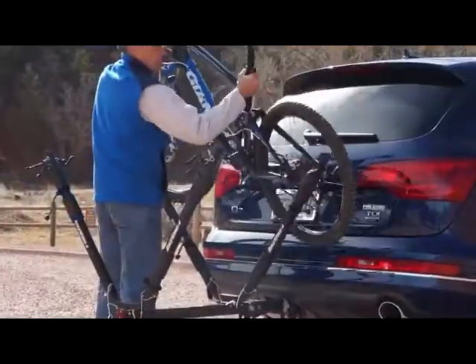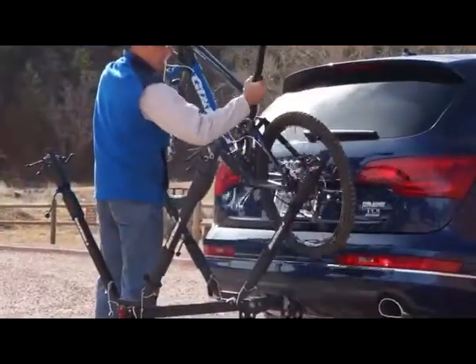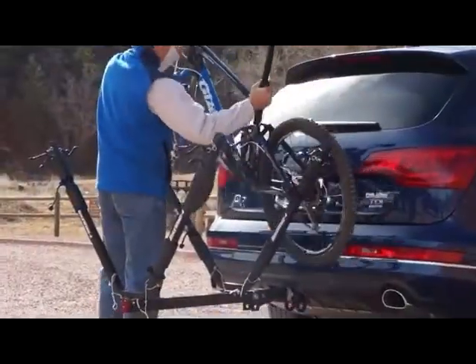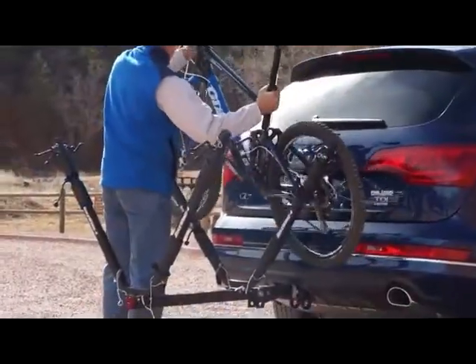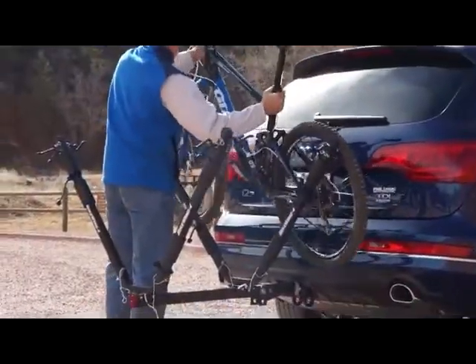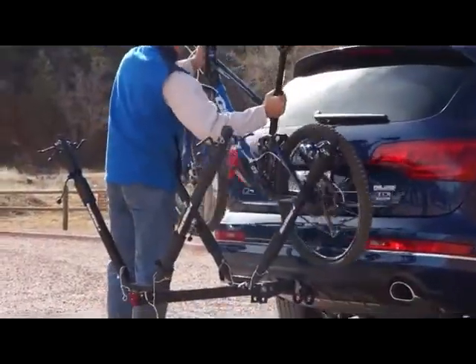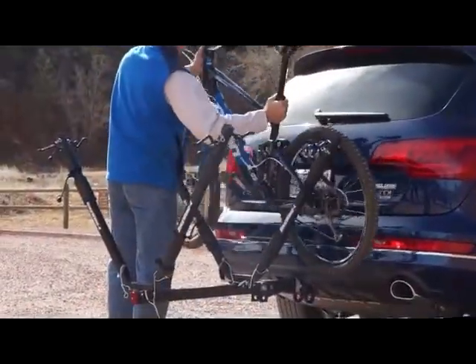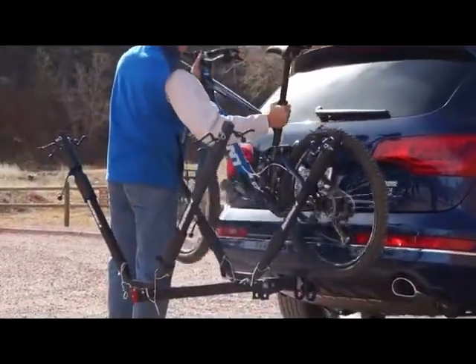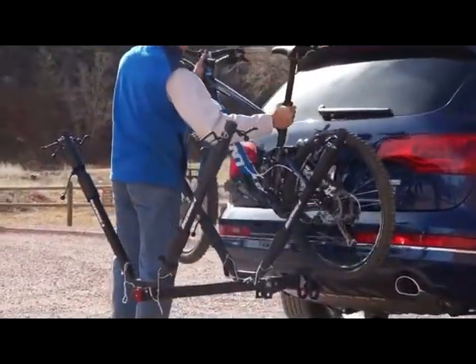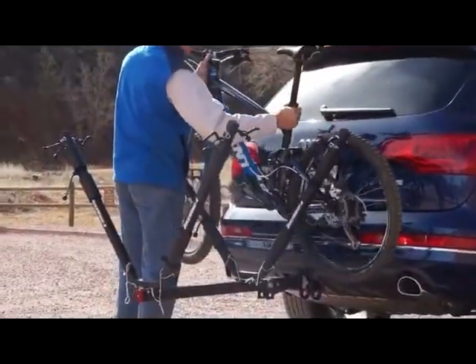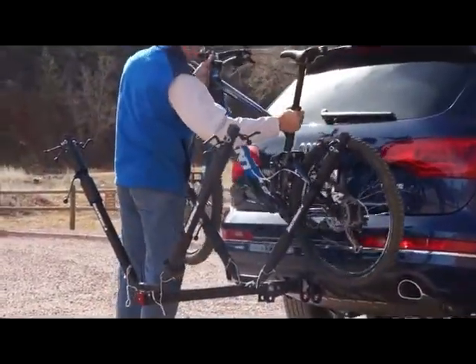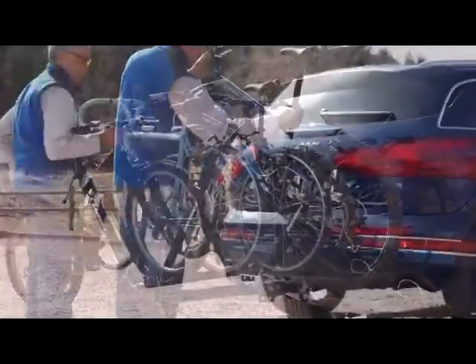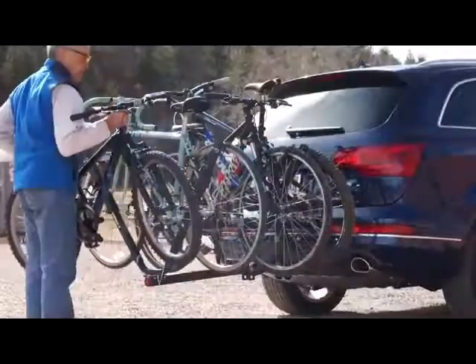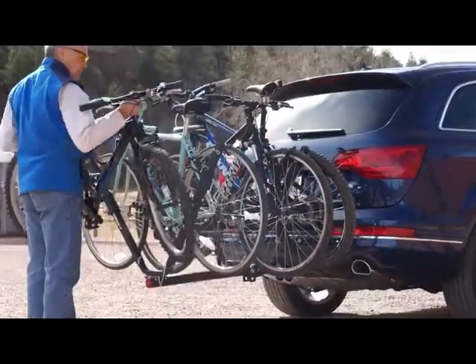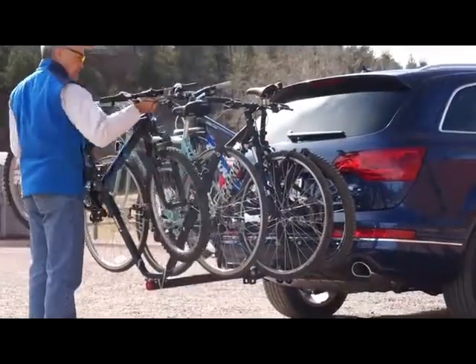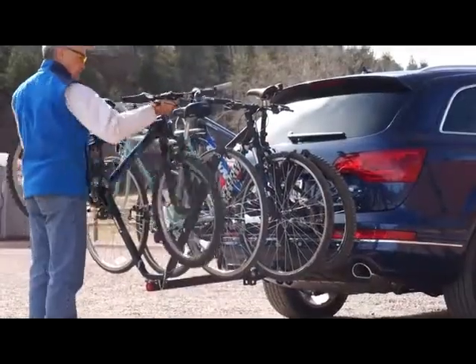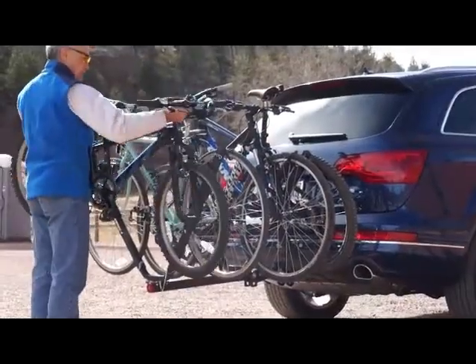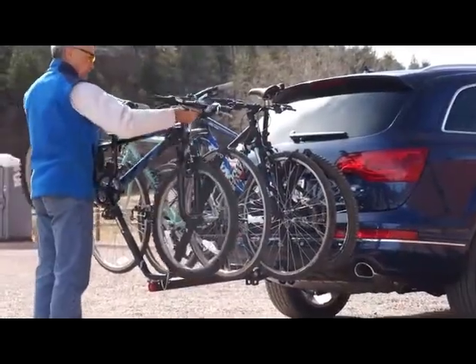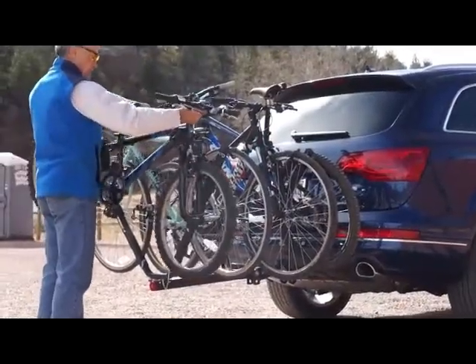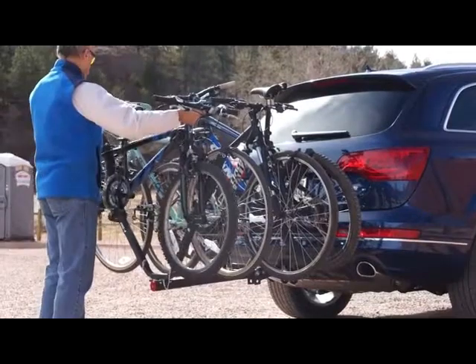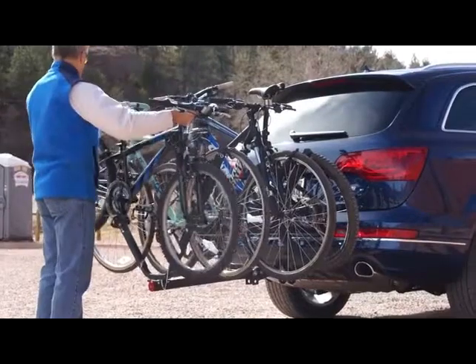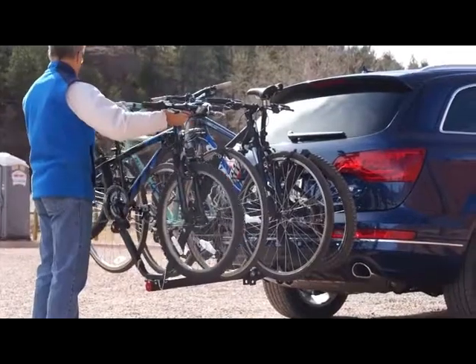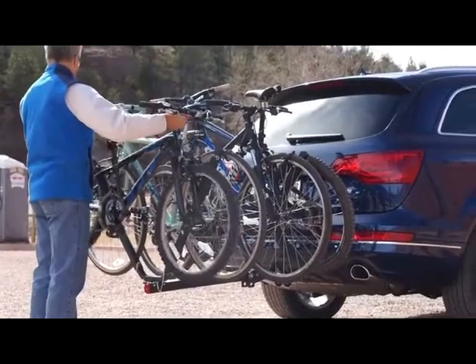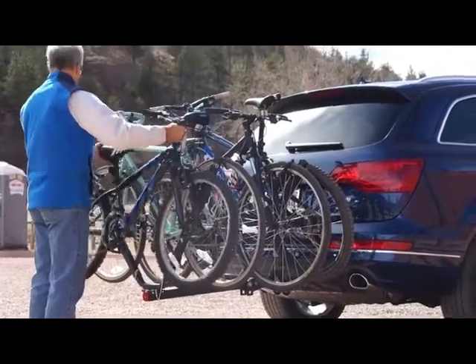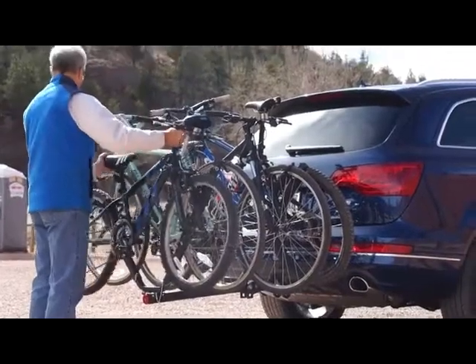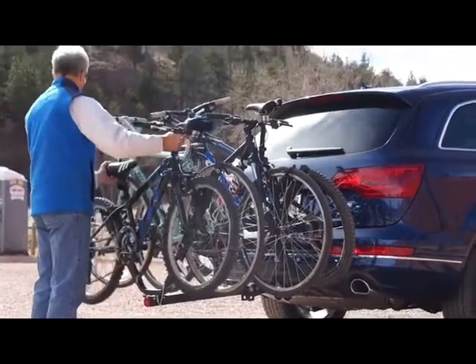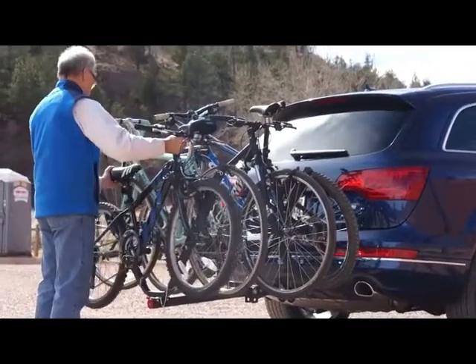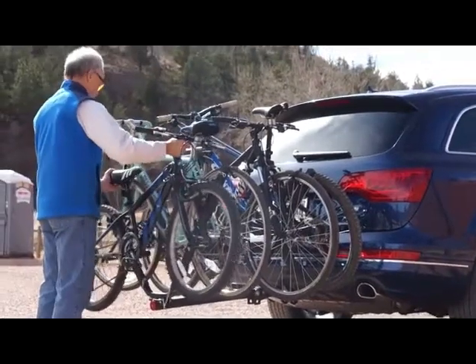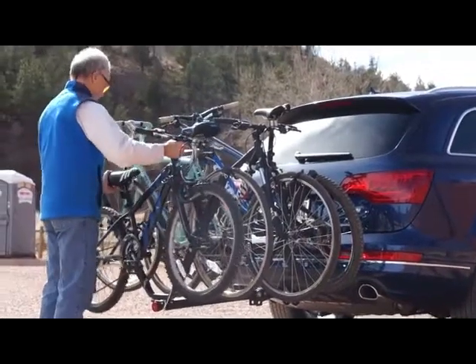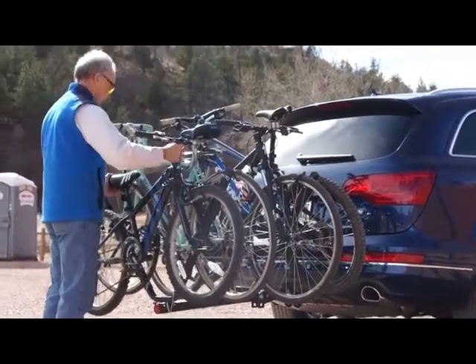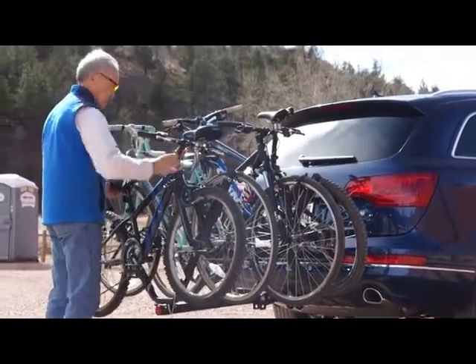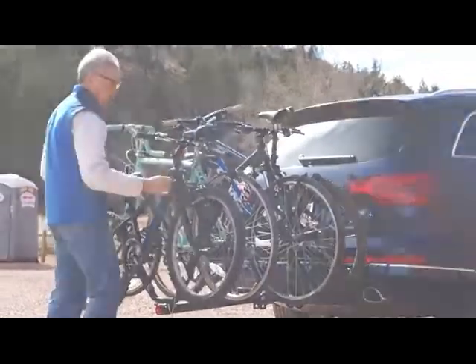Whether you have only one bike for the weekend or four, you can feel safe knowing they are secure and stable.